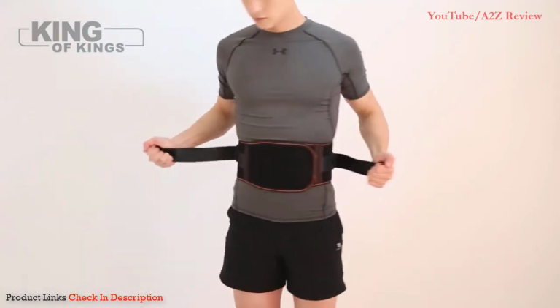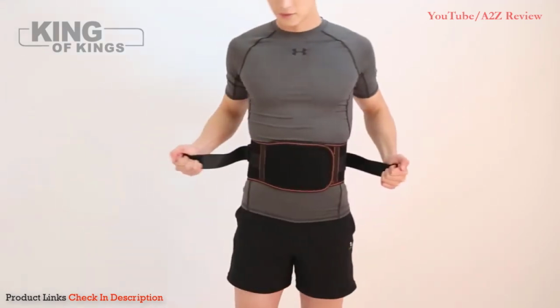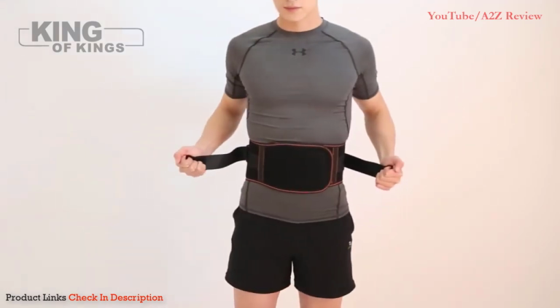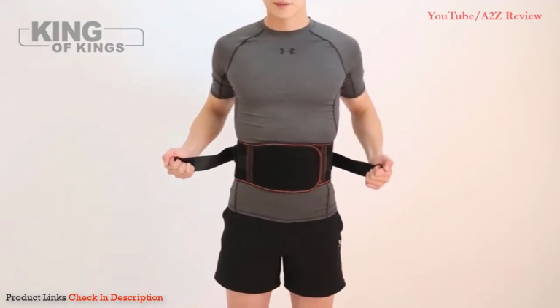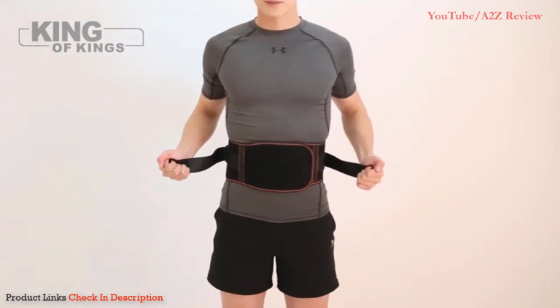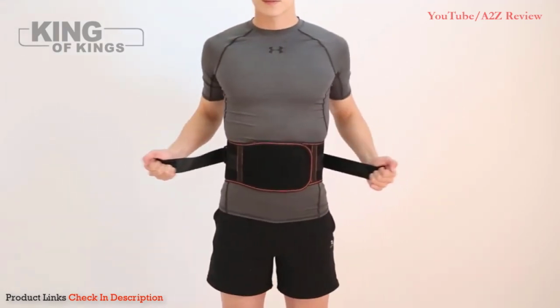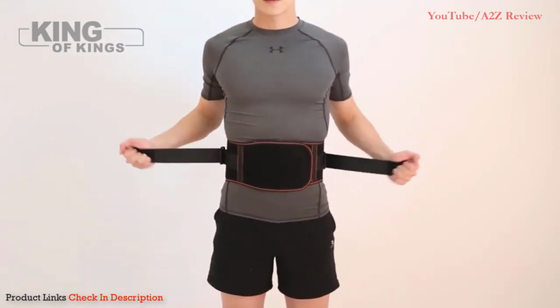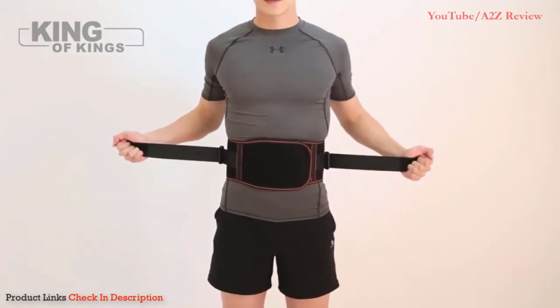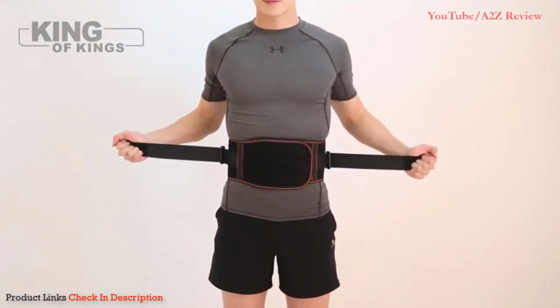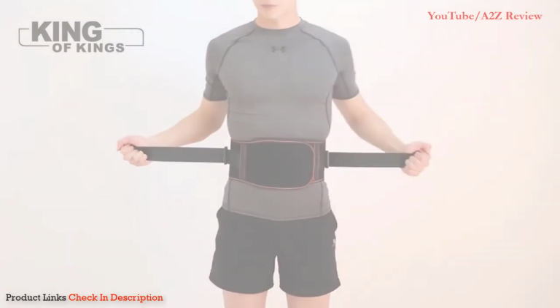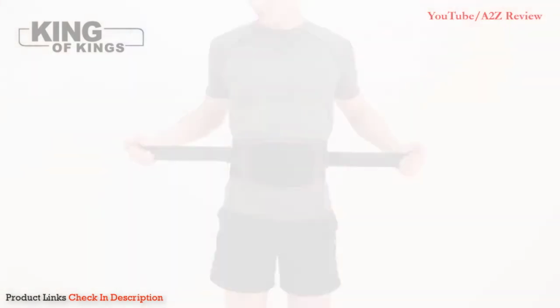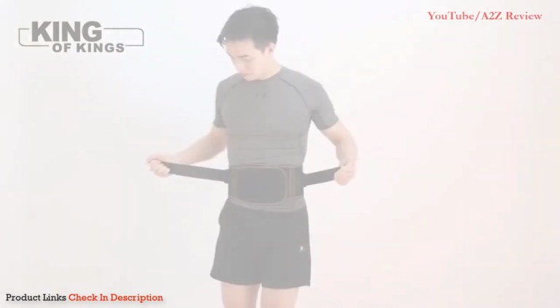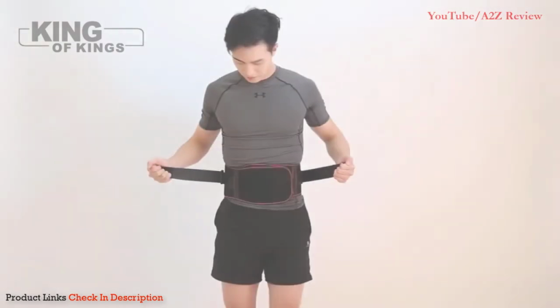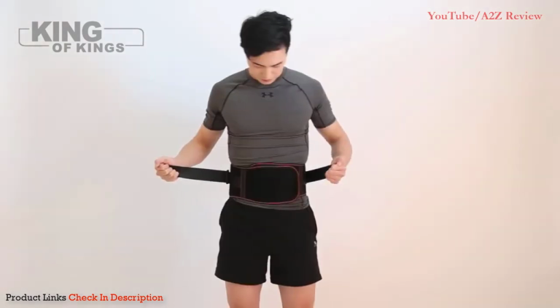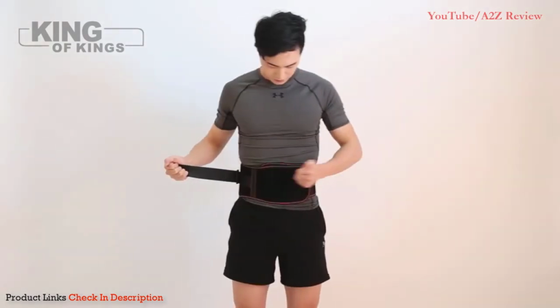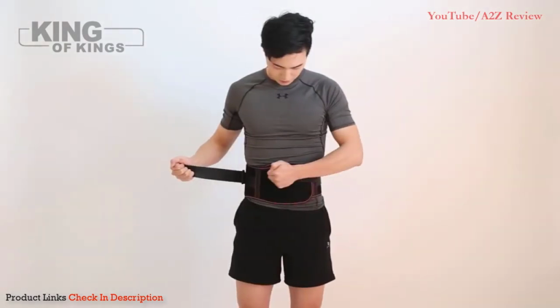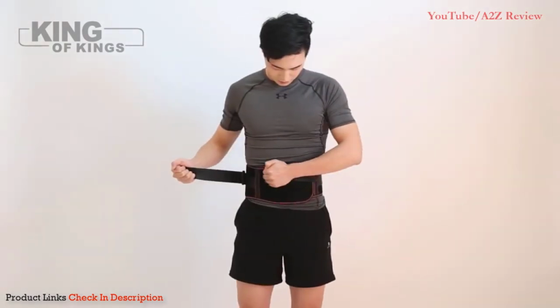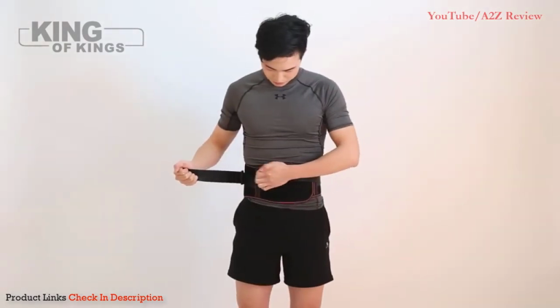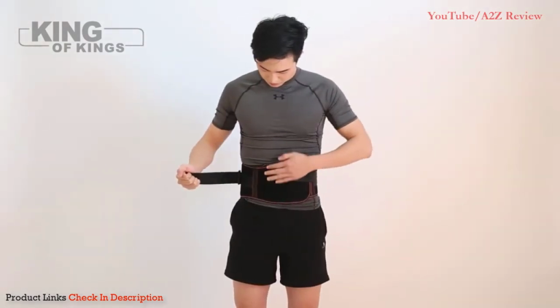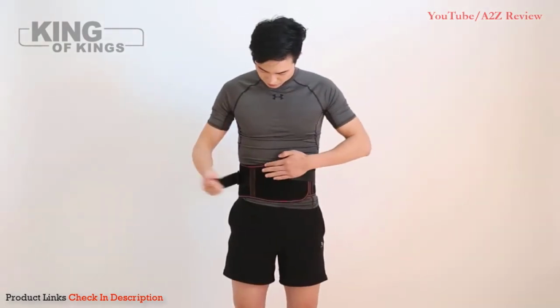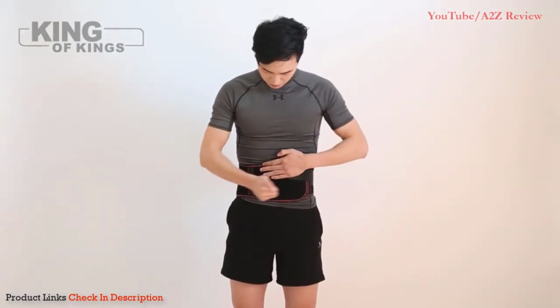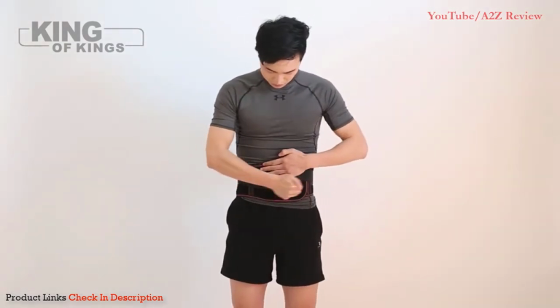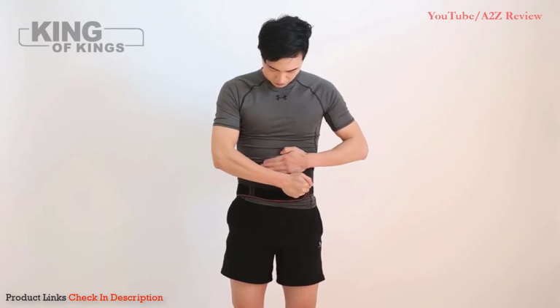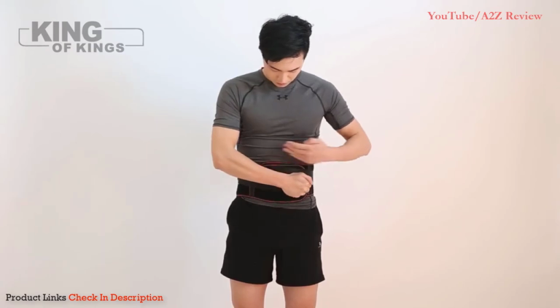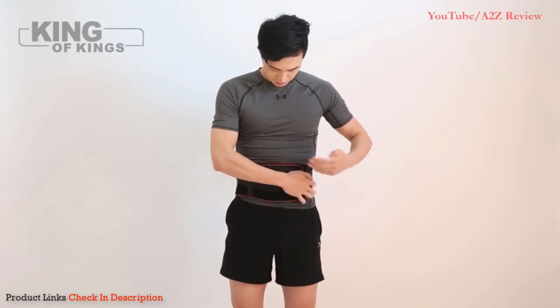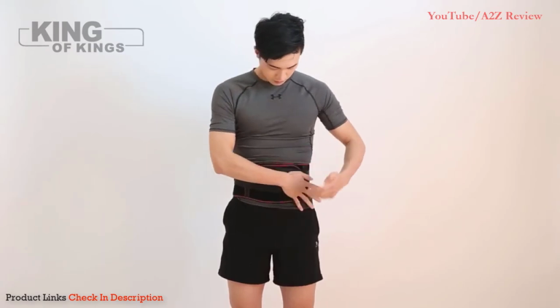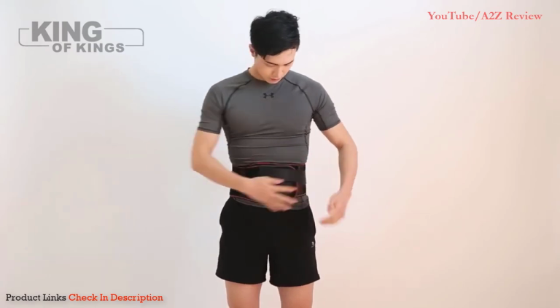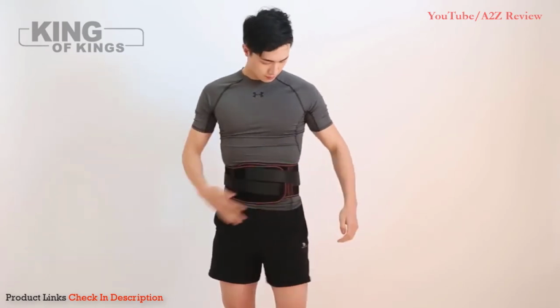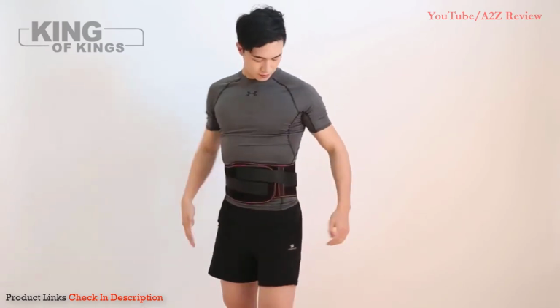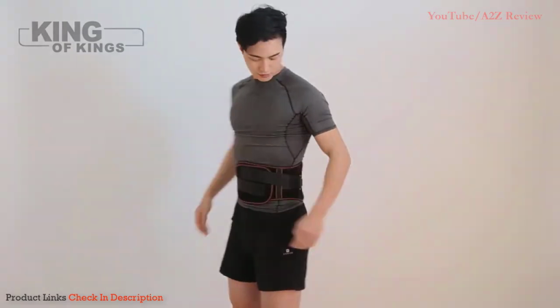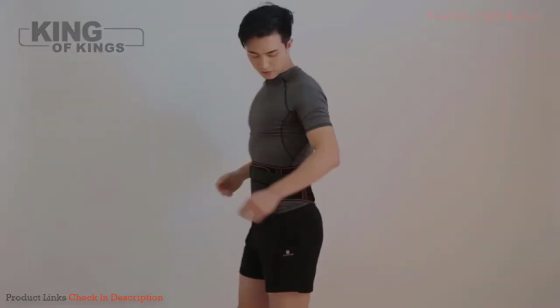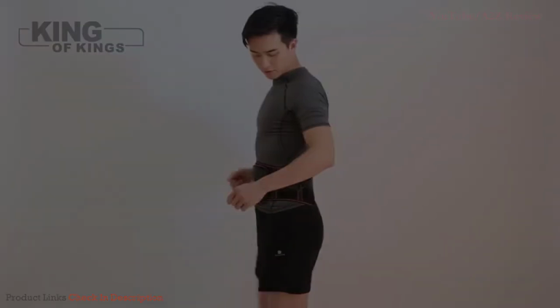Pros: tightens with a pulley system for custom support, fabric is removable and washable, and corrects misalignment. Cons: limited mobility and may not fit those with short torsos.